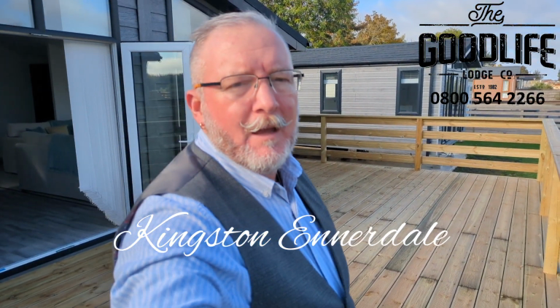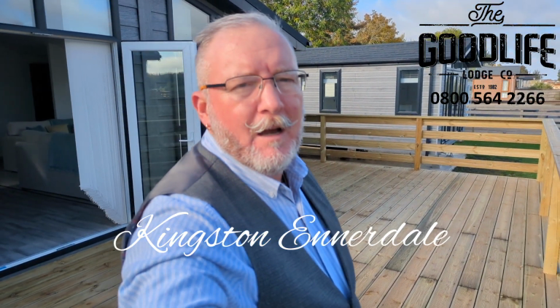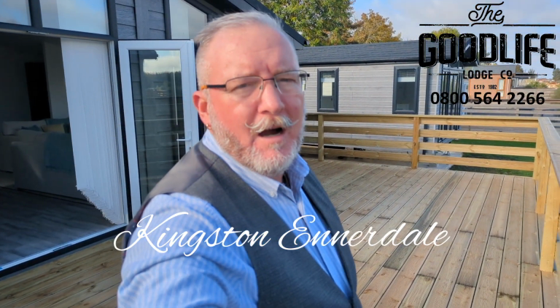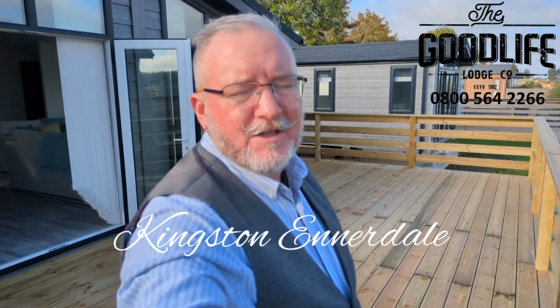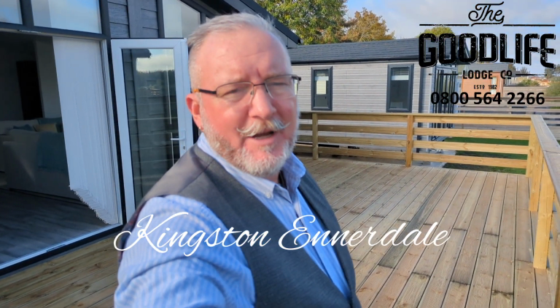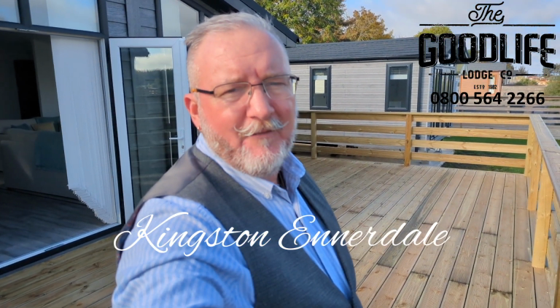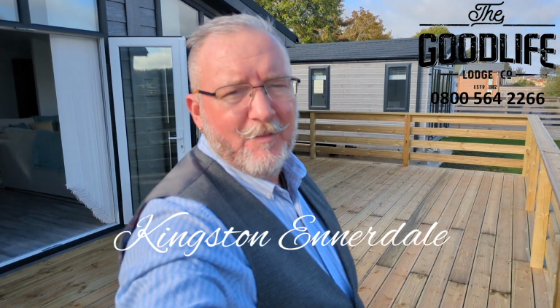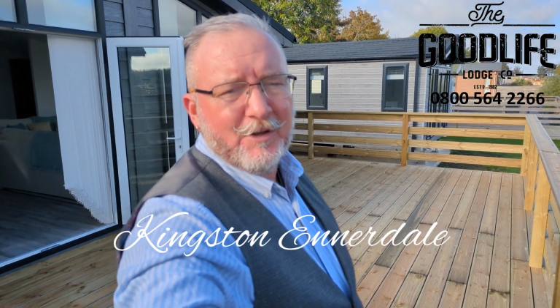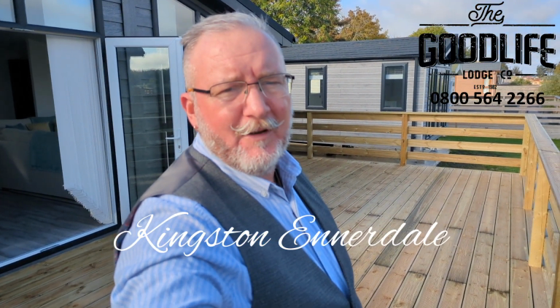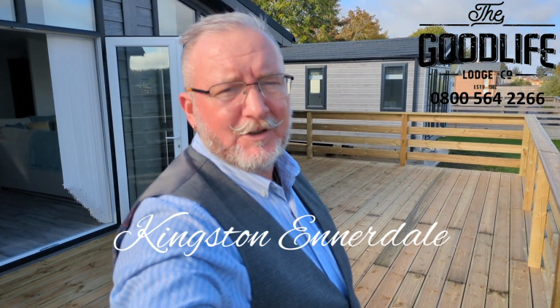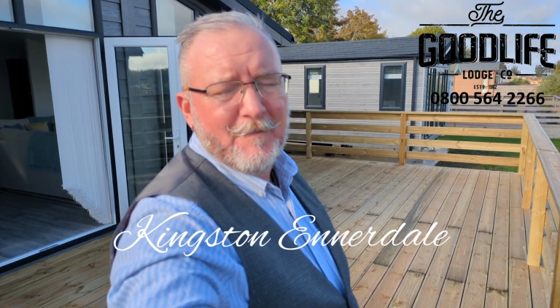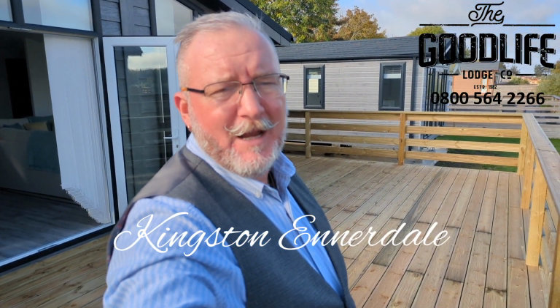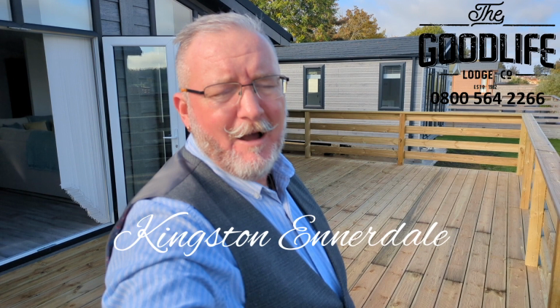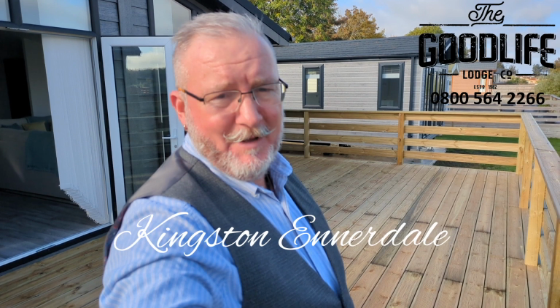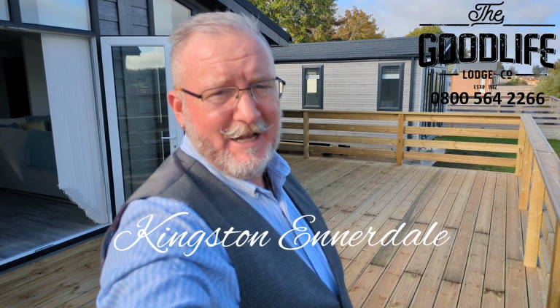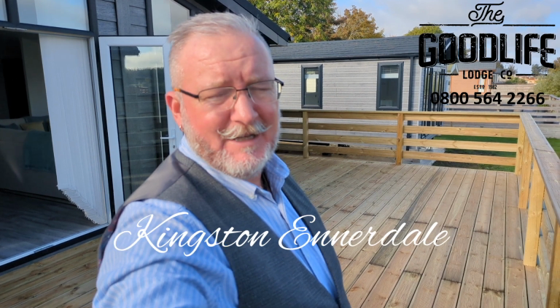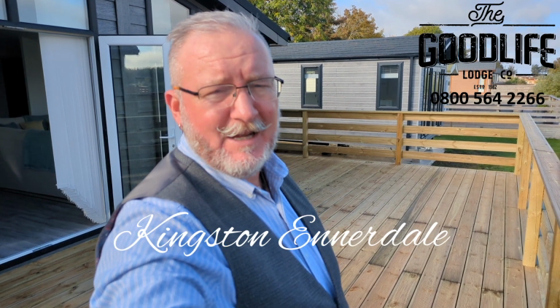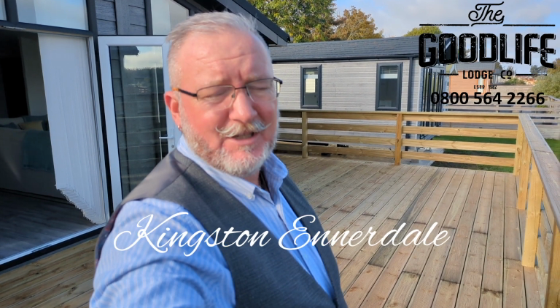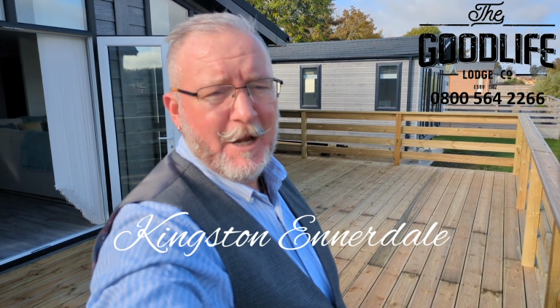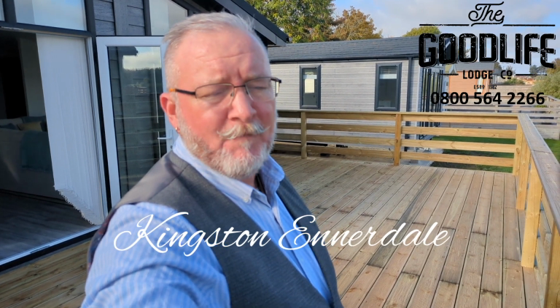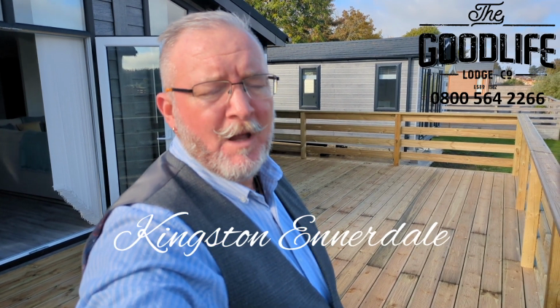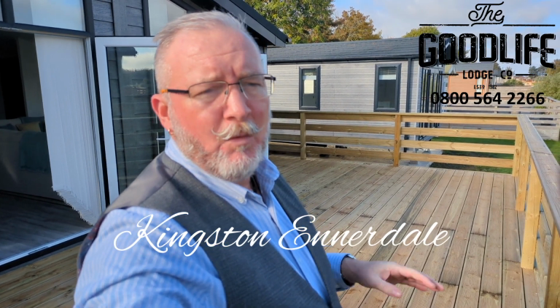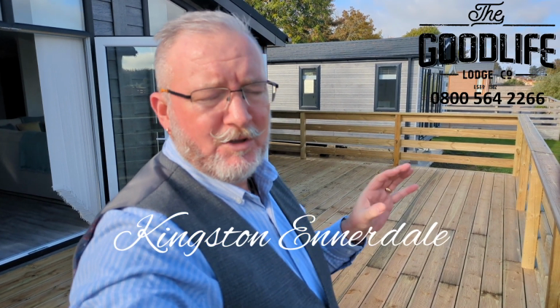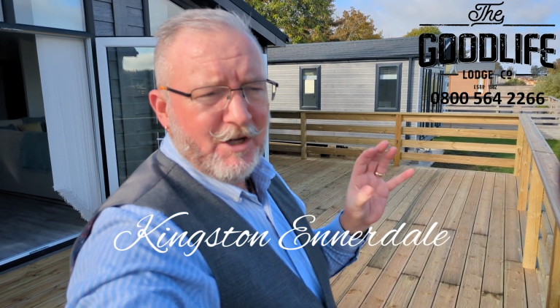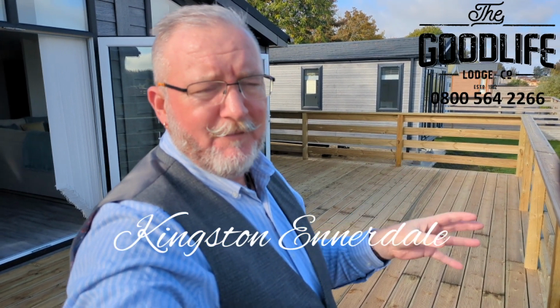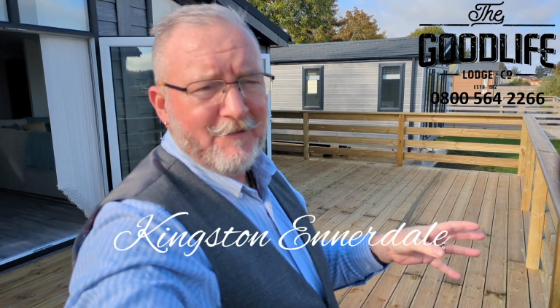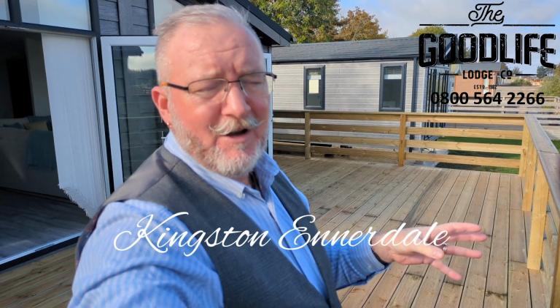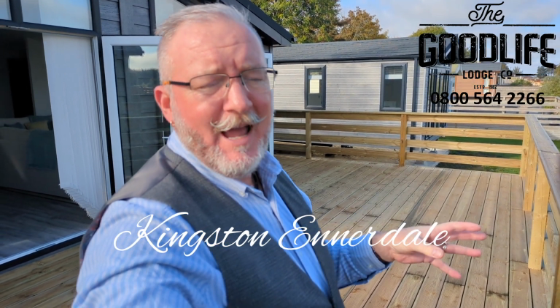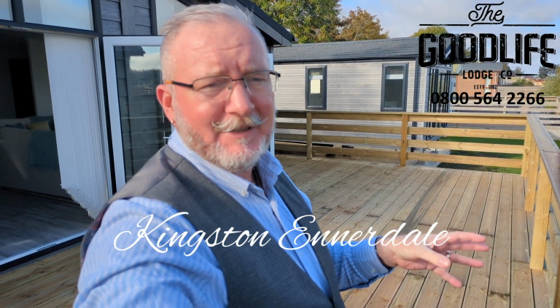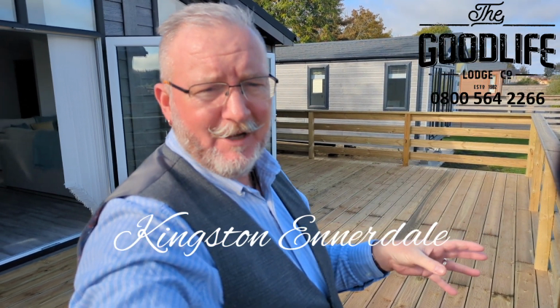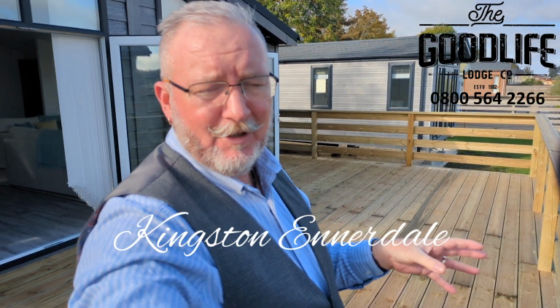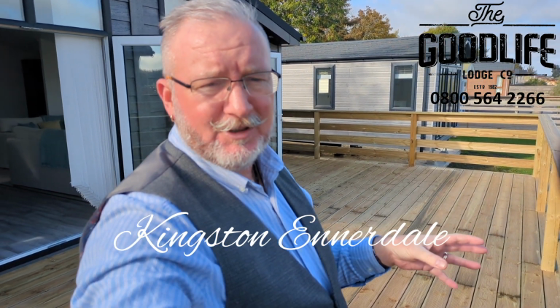Hi, Simon here from the Good Life Lodge Company. I'm at Tallington Lakes today and I want to show you around our Ennerdale Lodge.